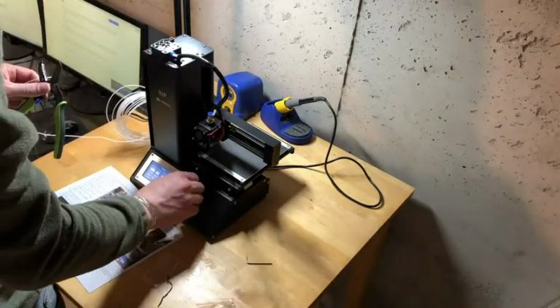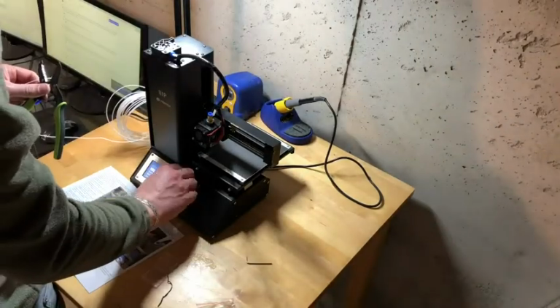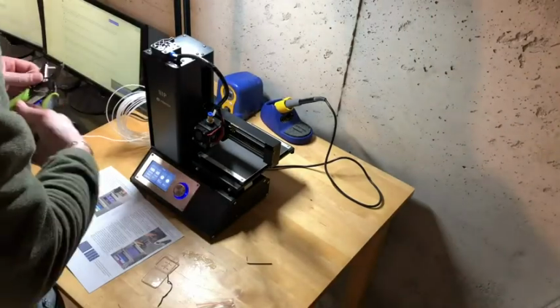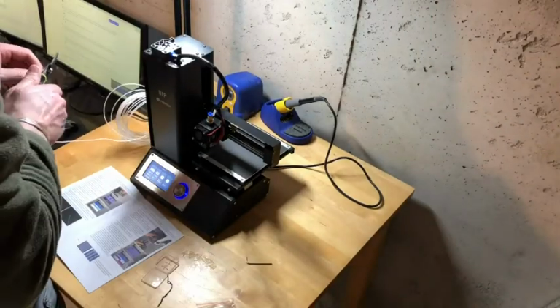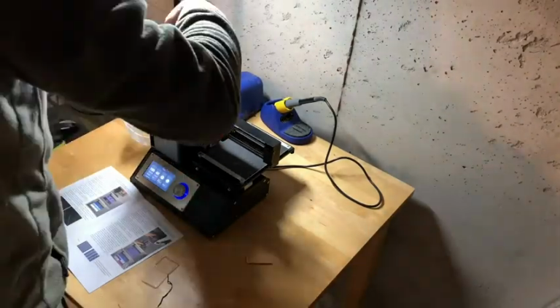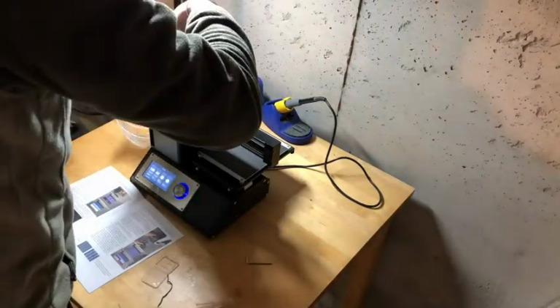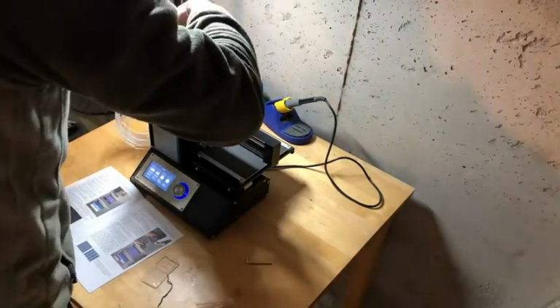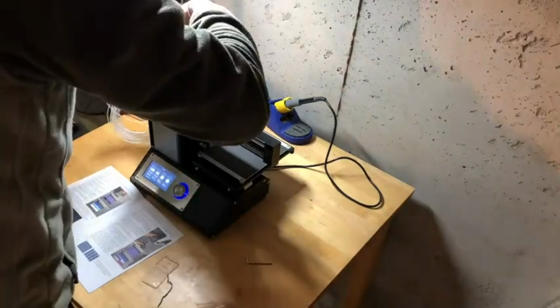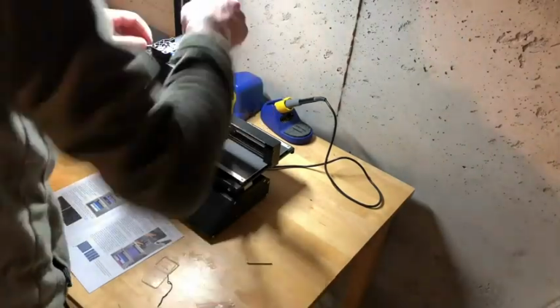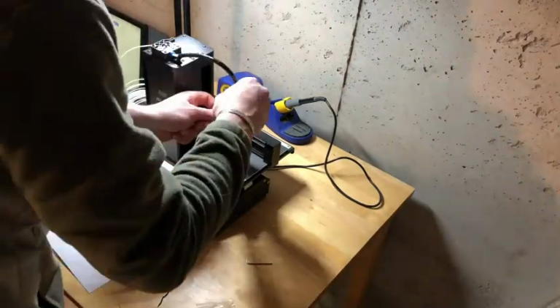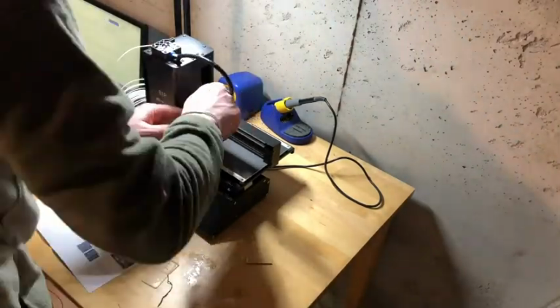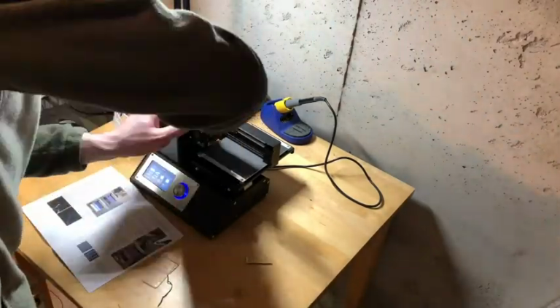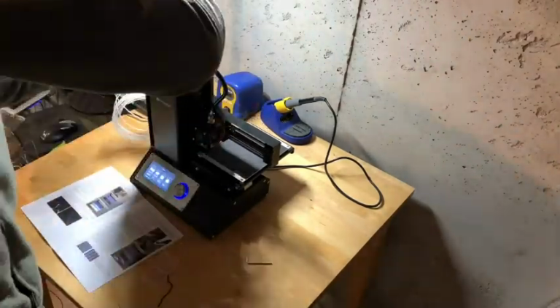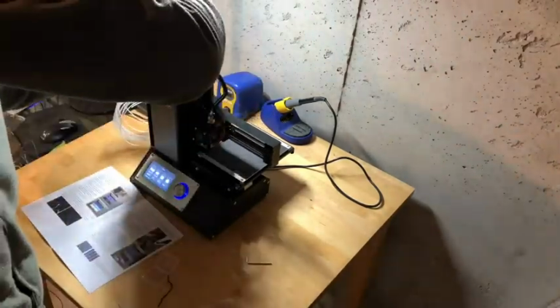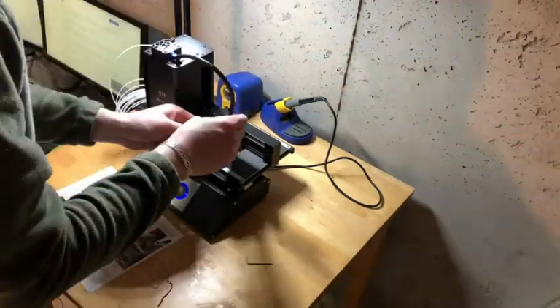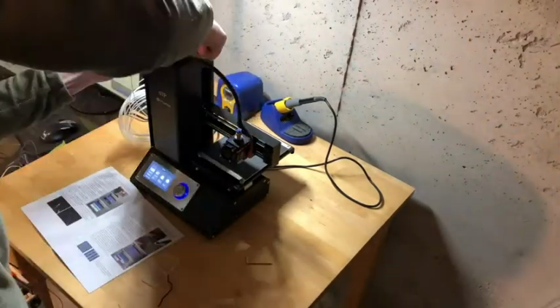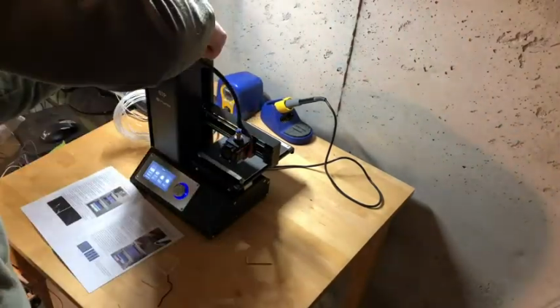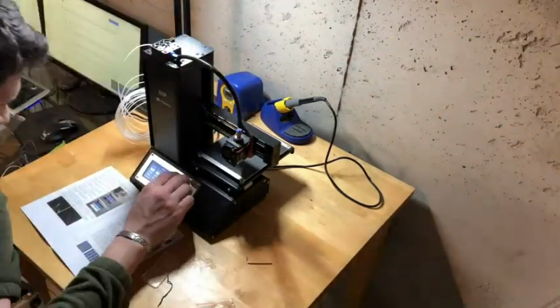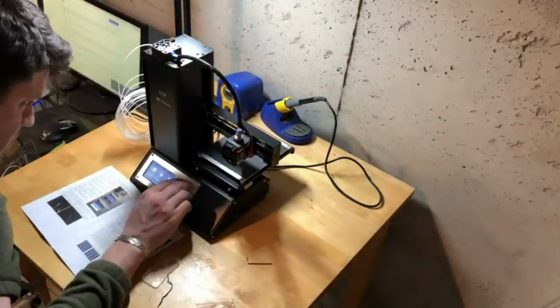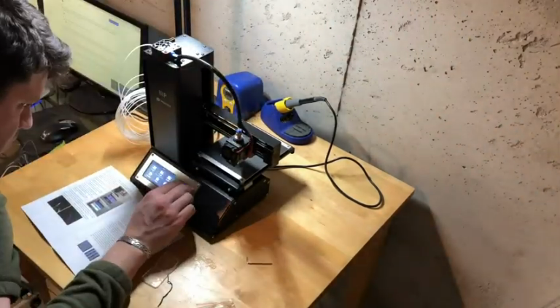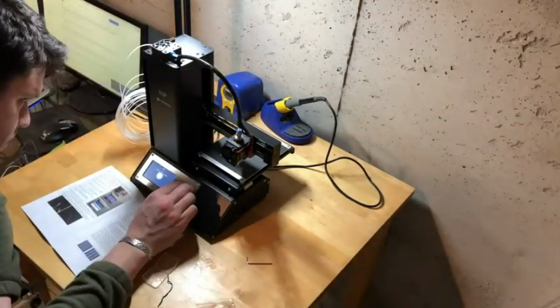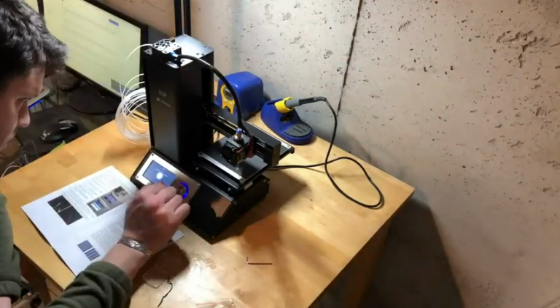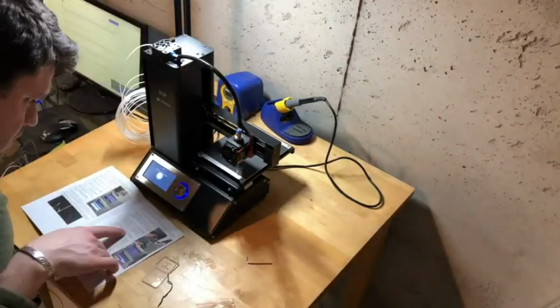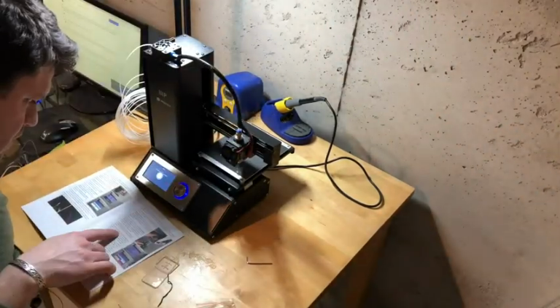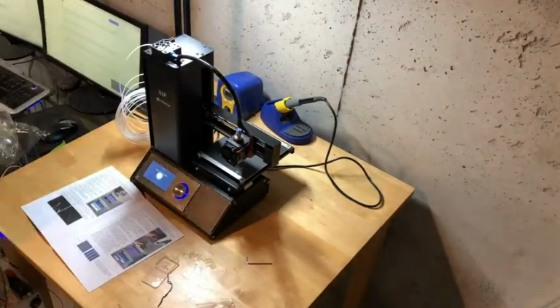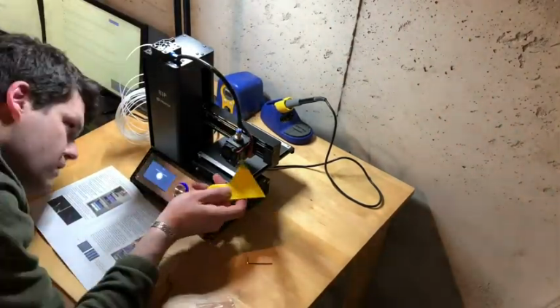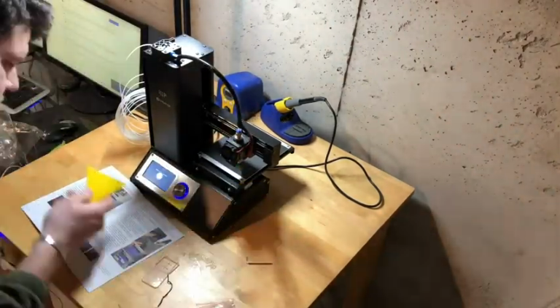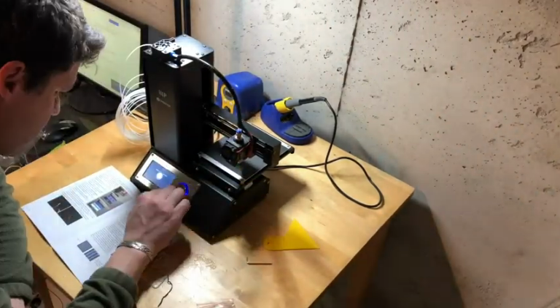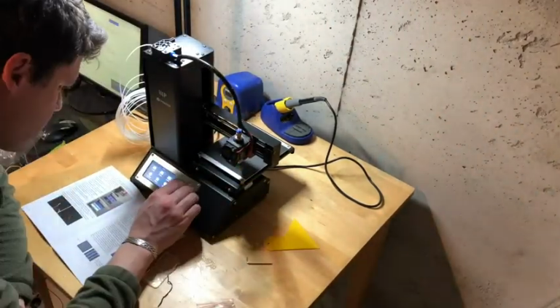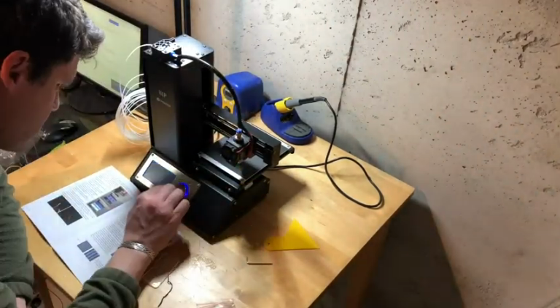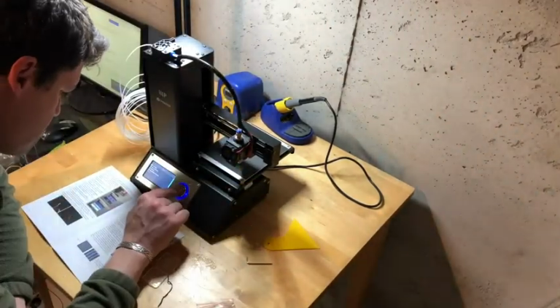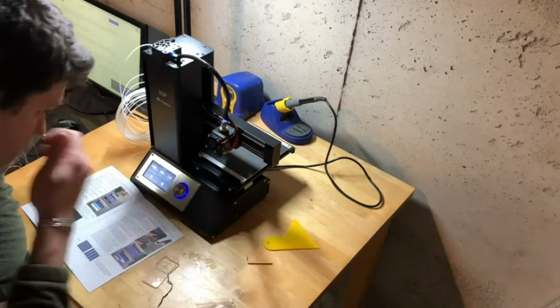Once I got that done, I just started printing and it was super easy to get going. This is what it looked like.